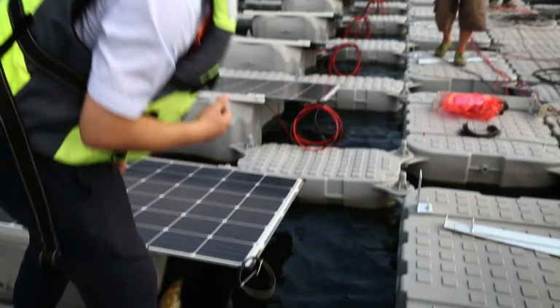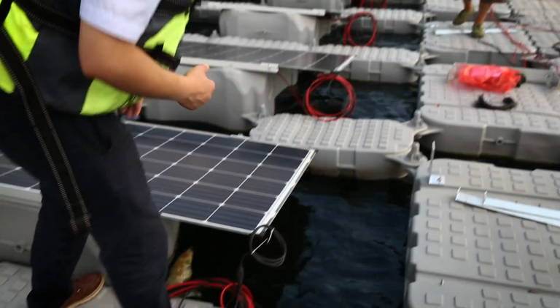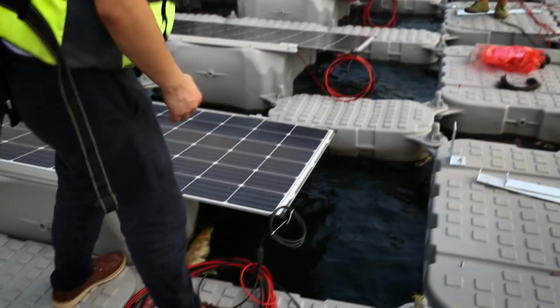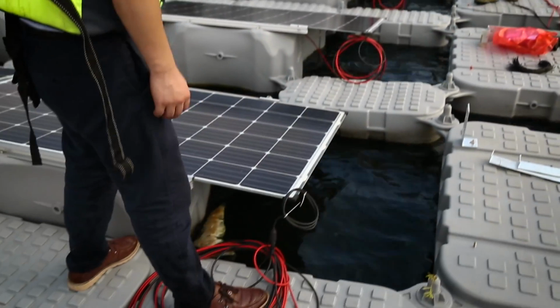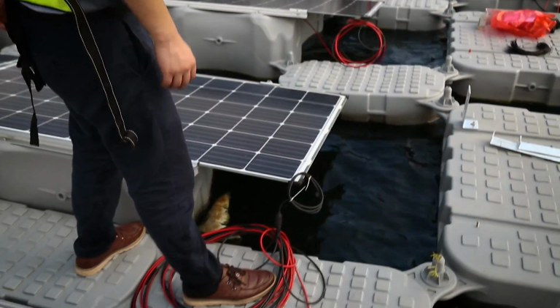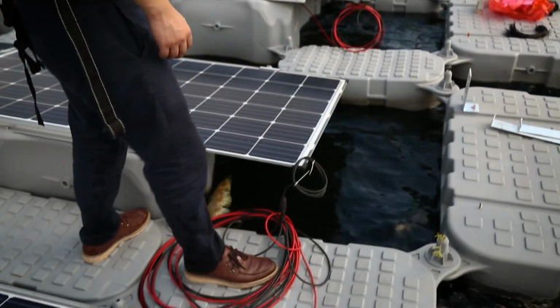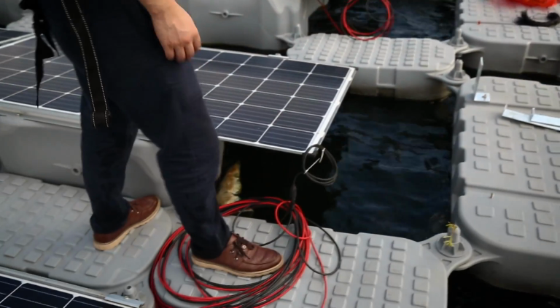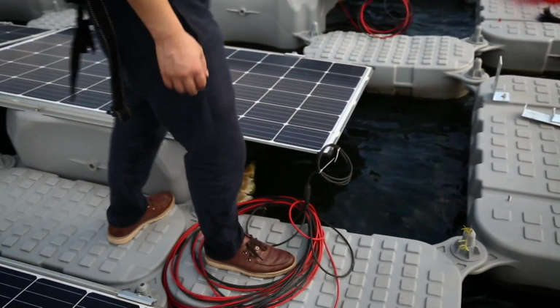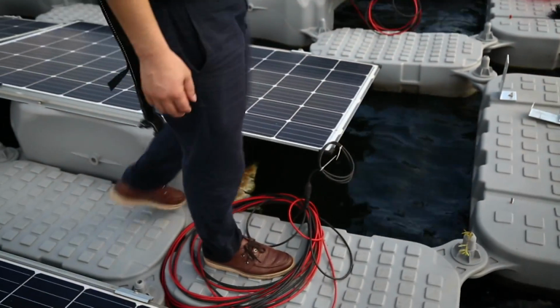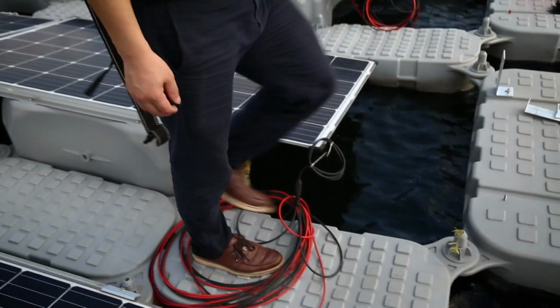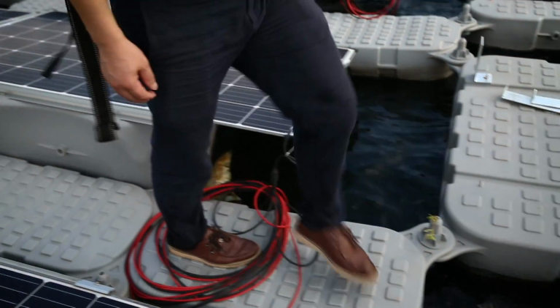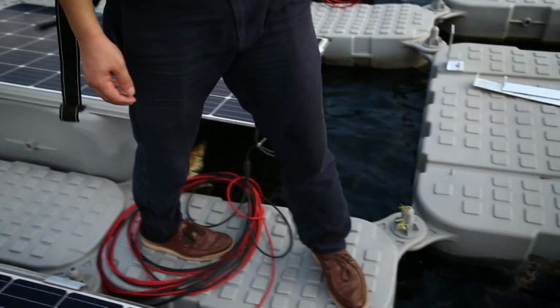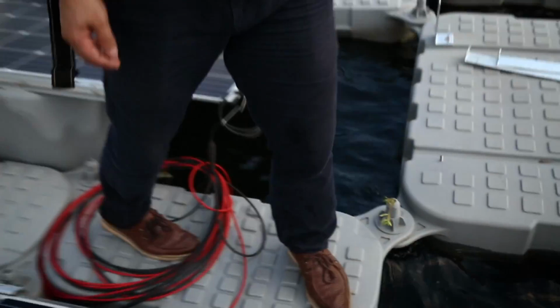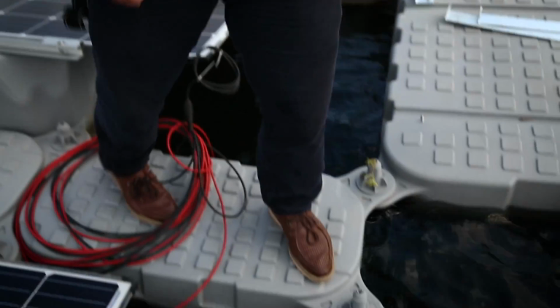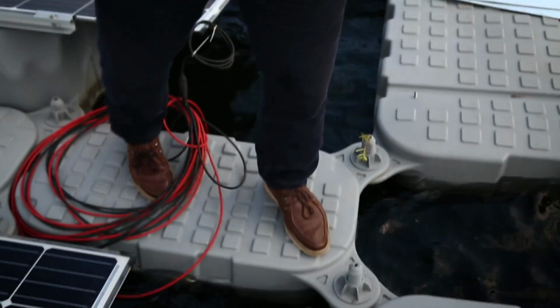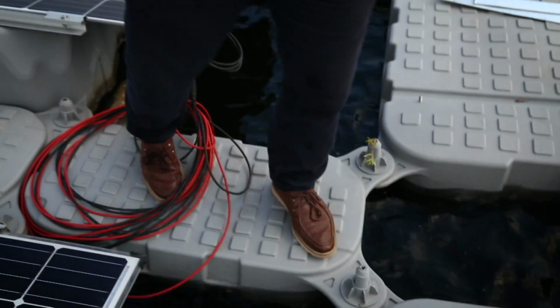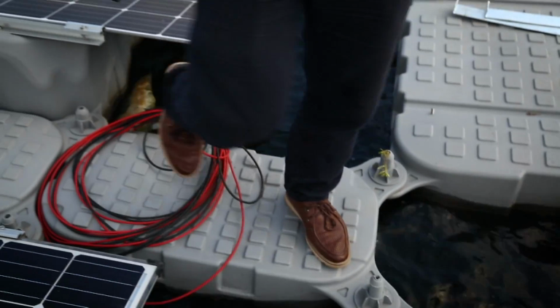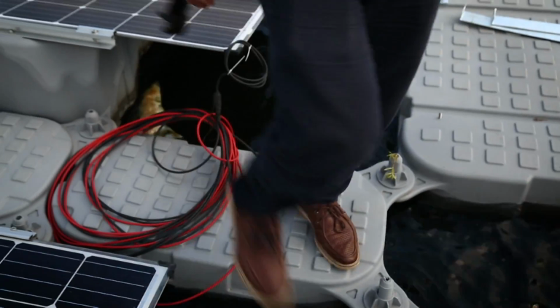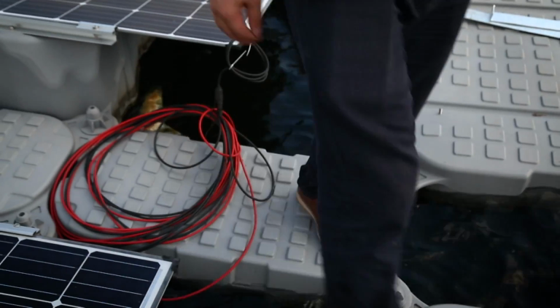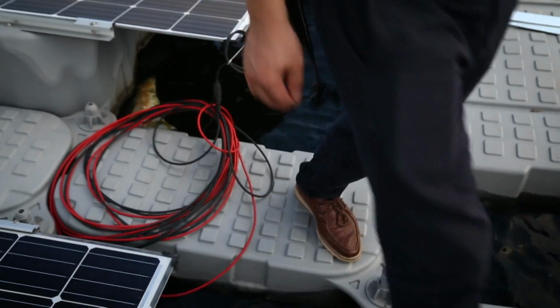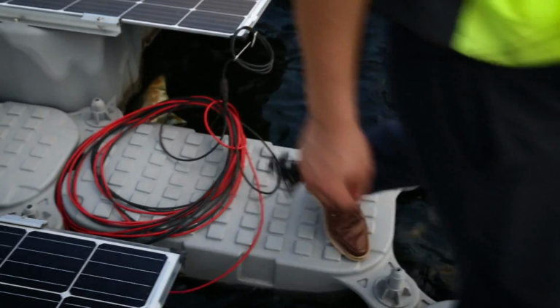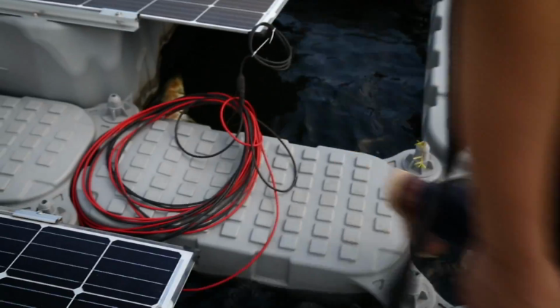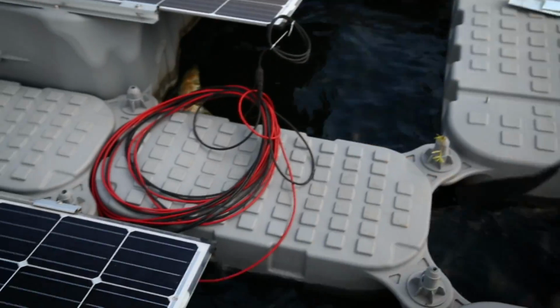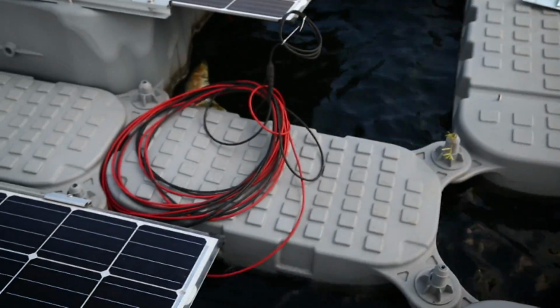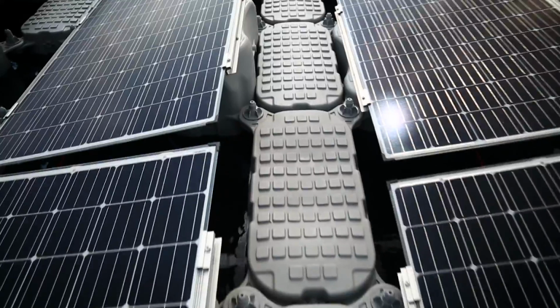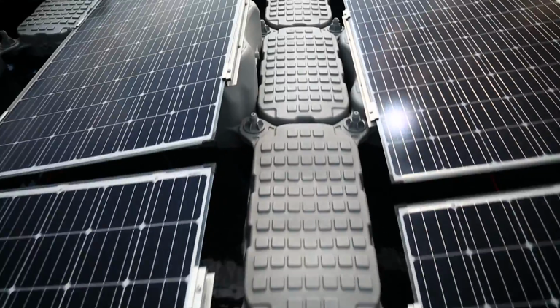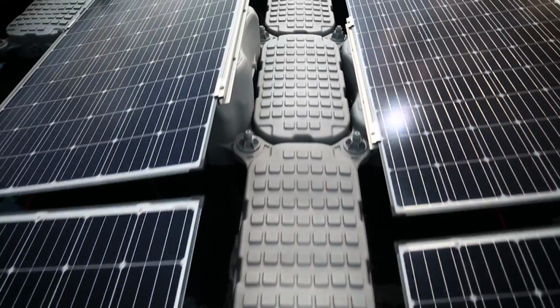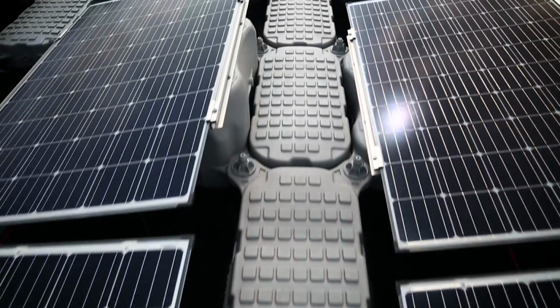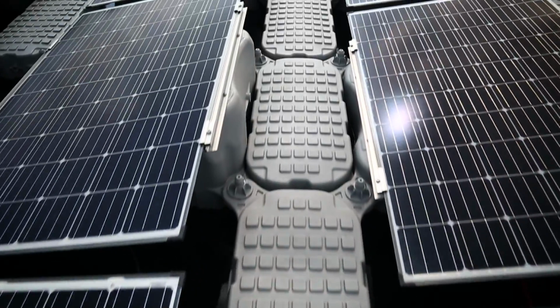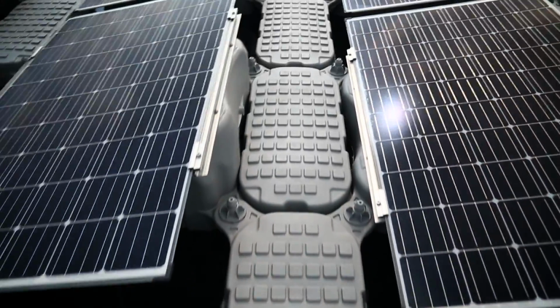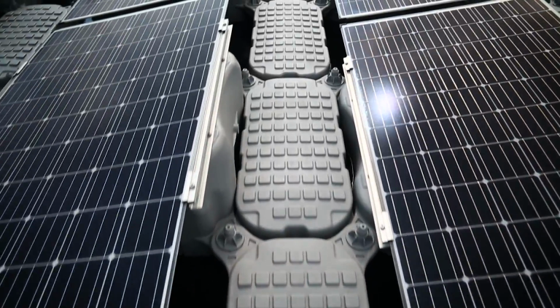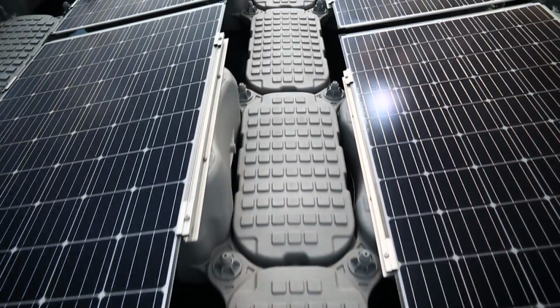The panels are put together like Lego bricks and screwed together. This way, the solar farm can continue to grow.